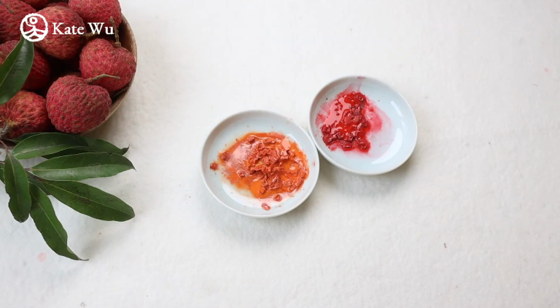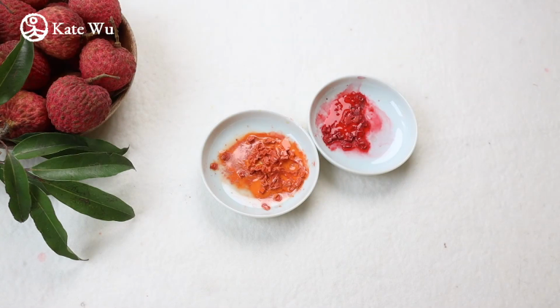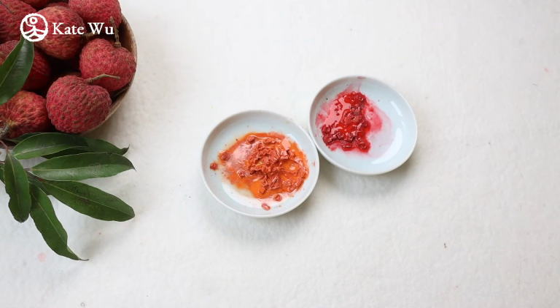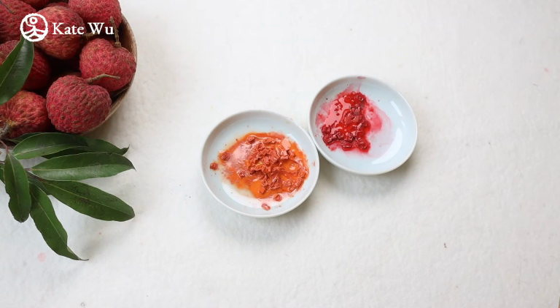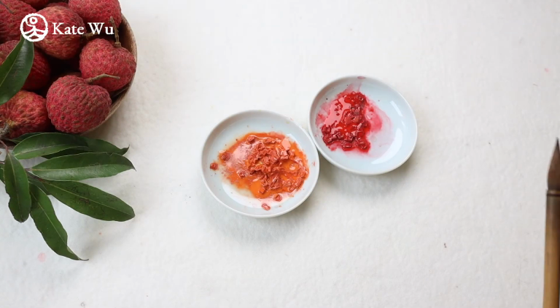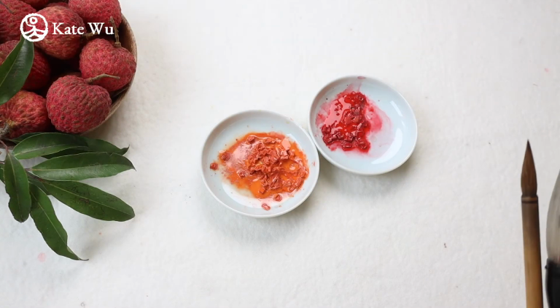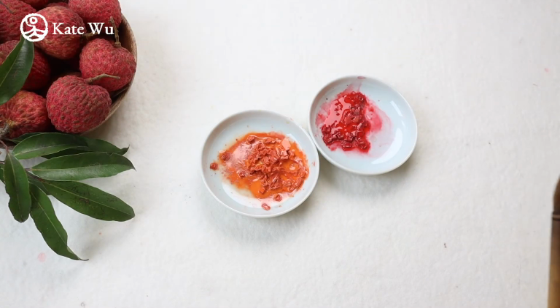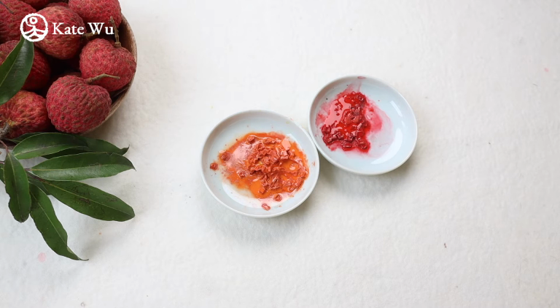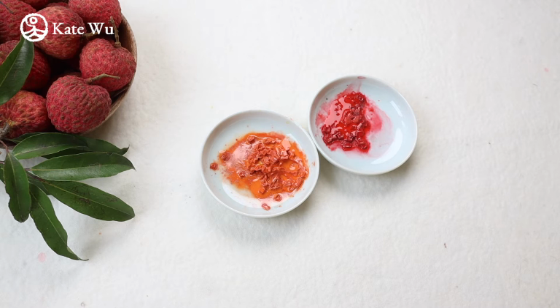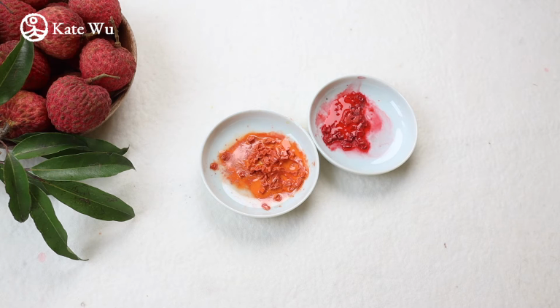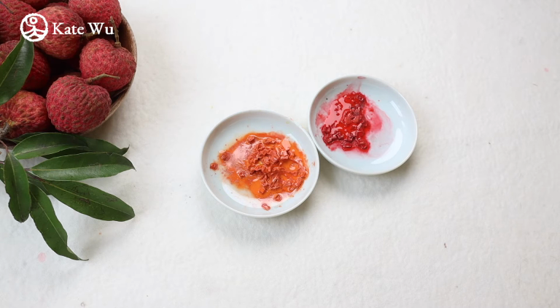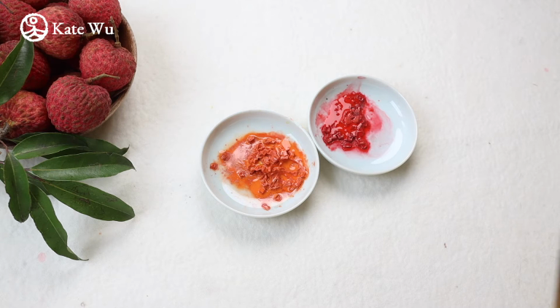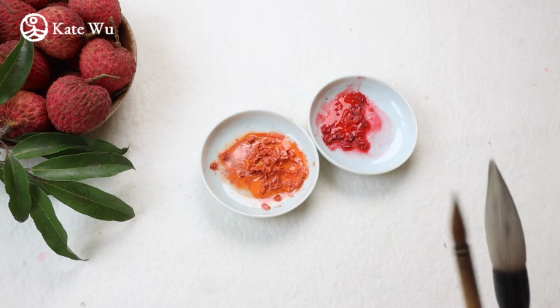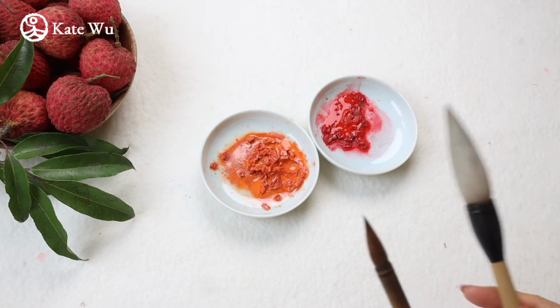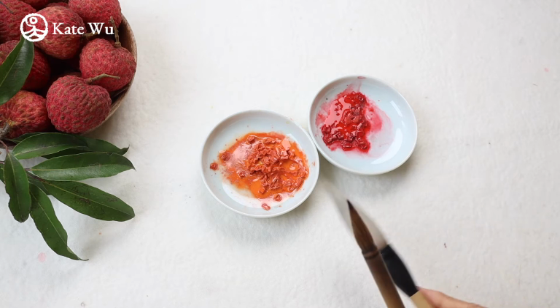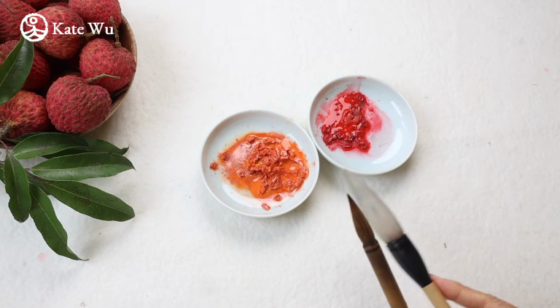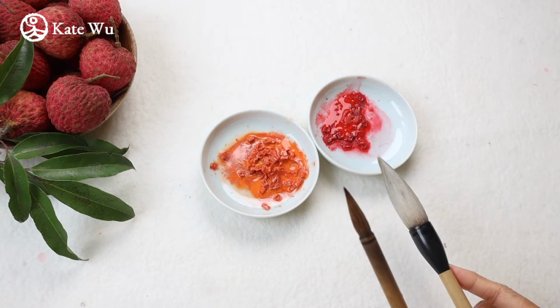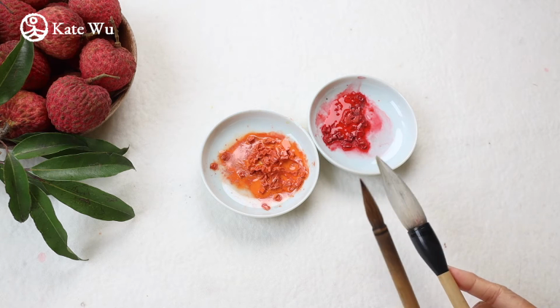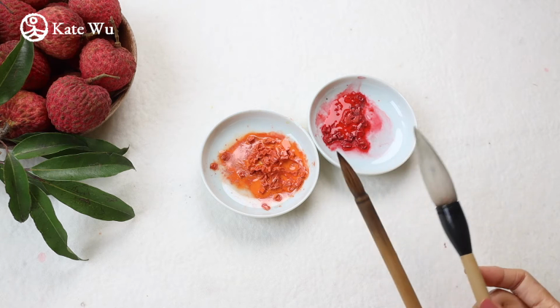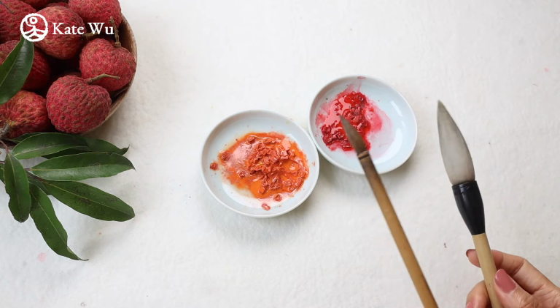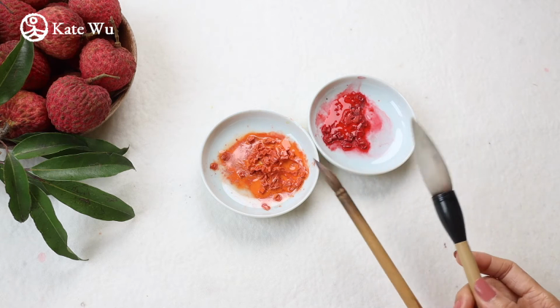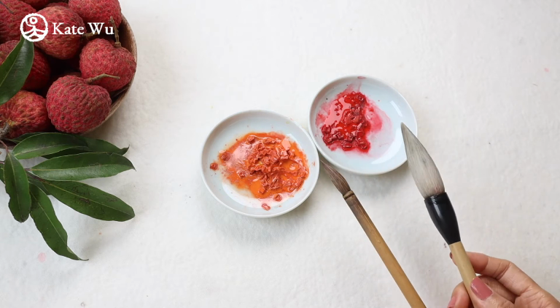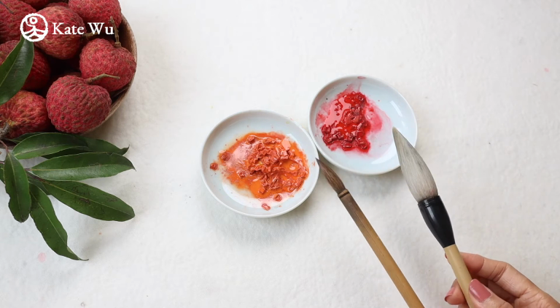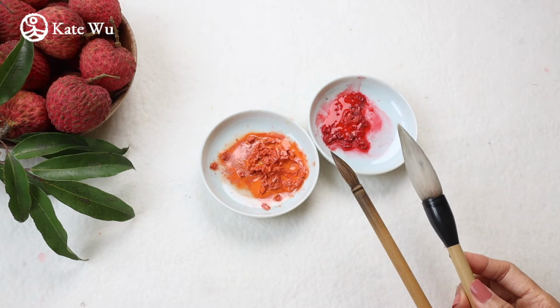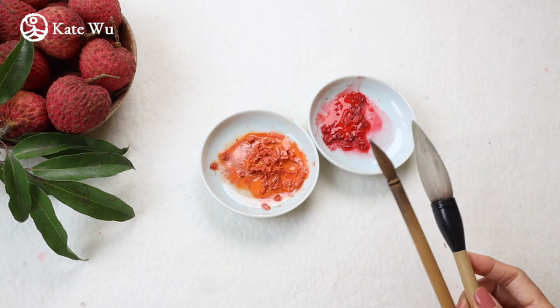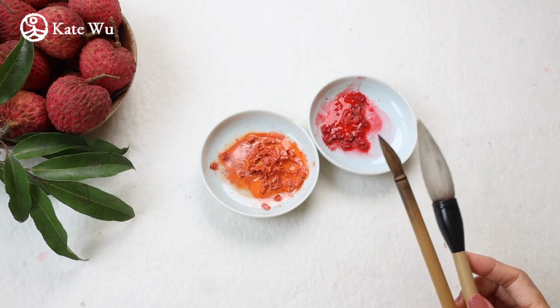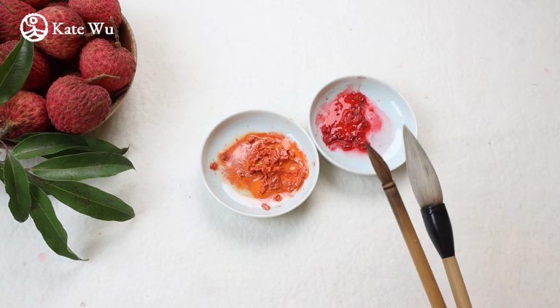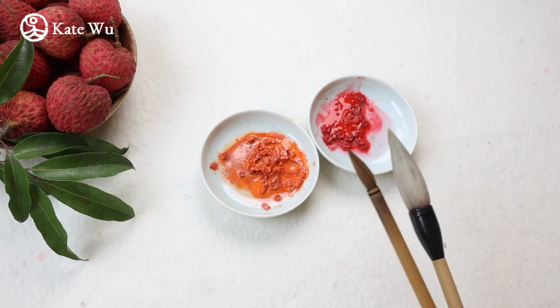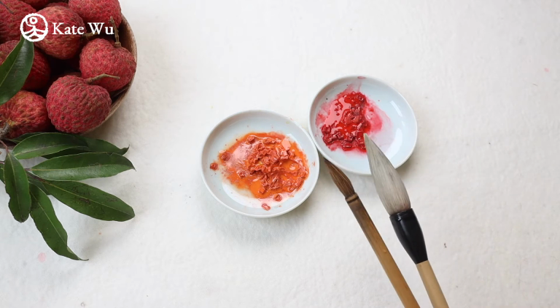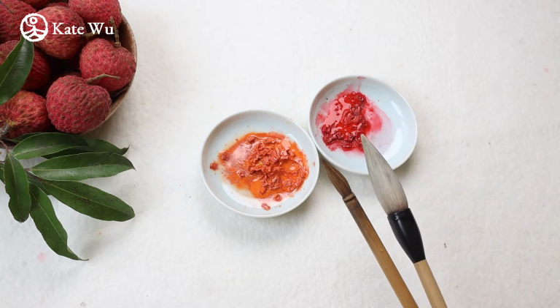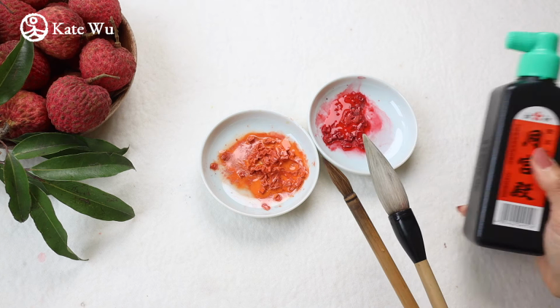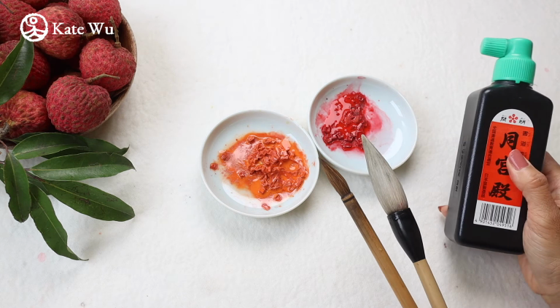Today we'll be using orange, red, two brushes and ink.